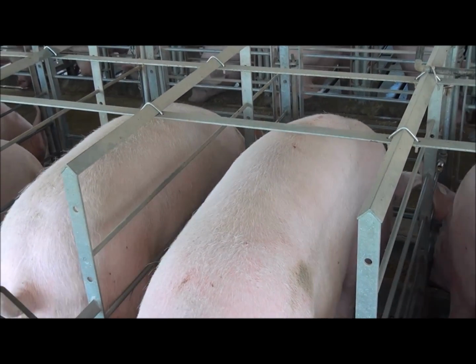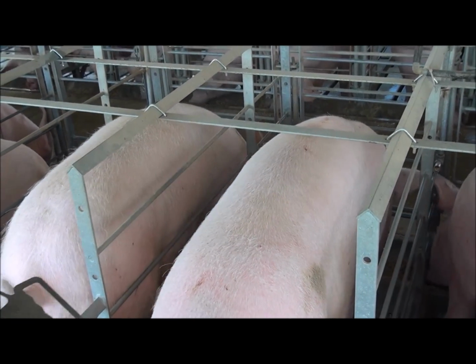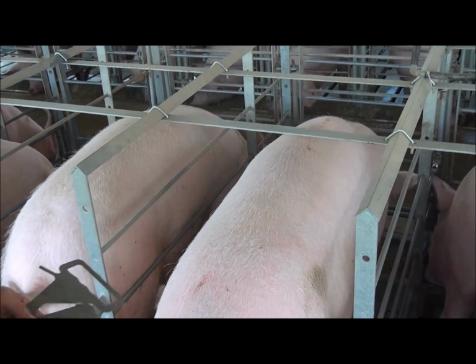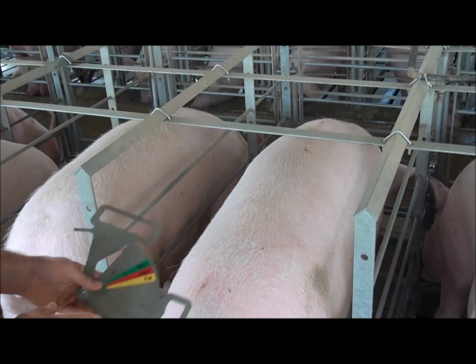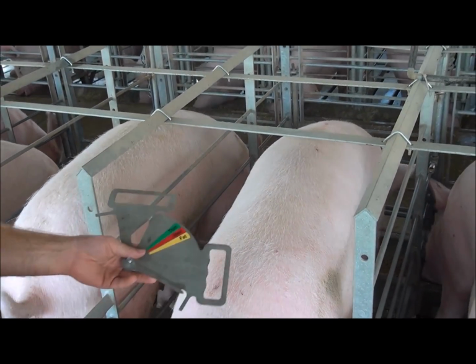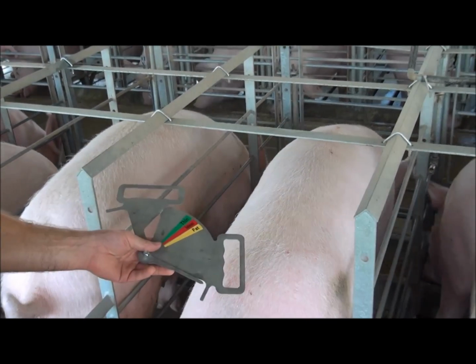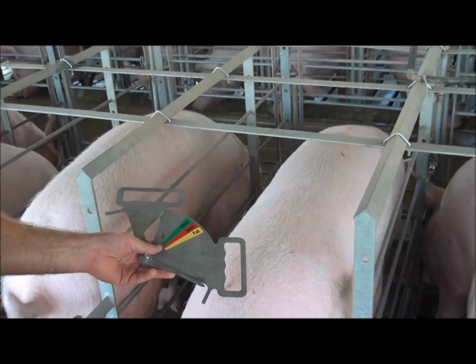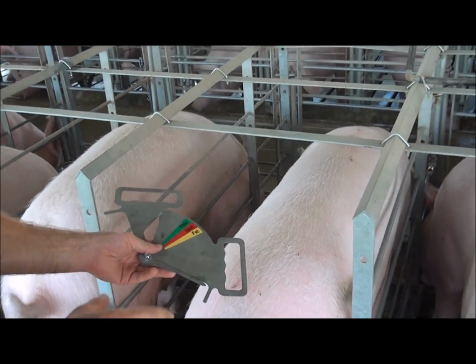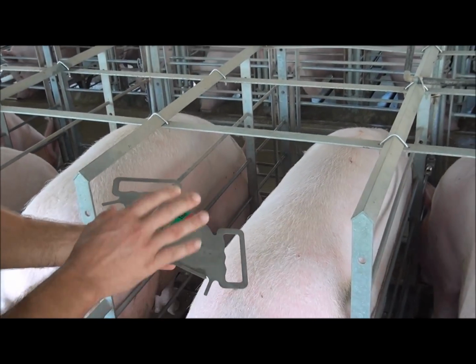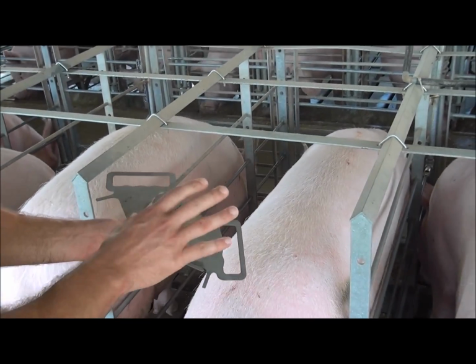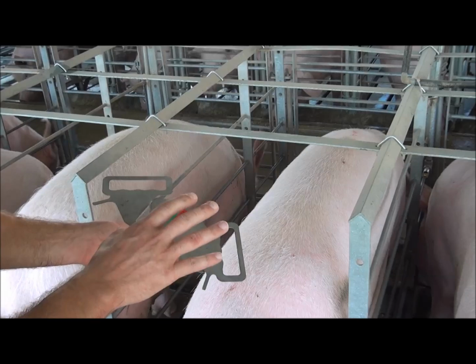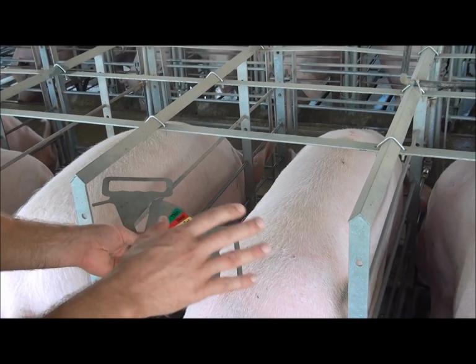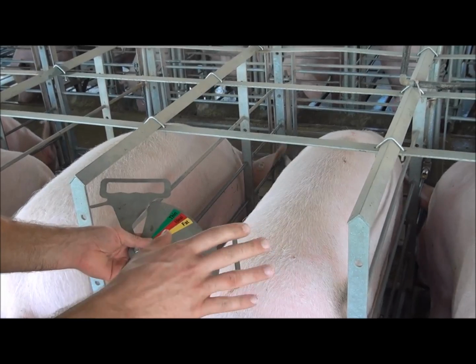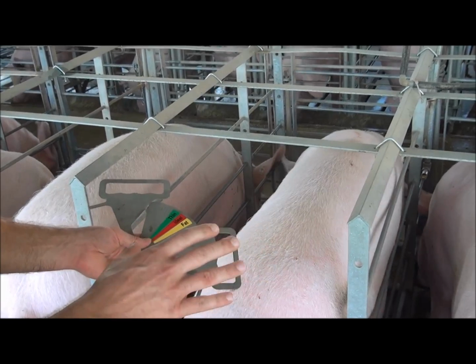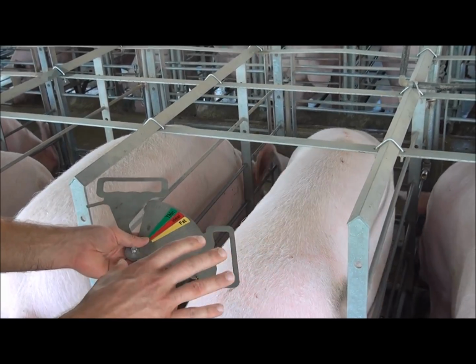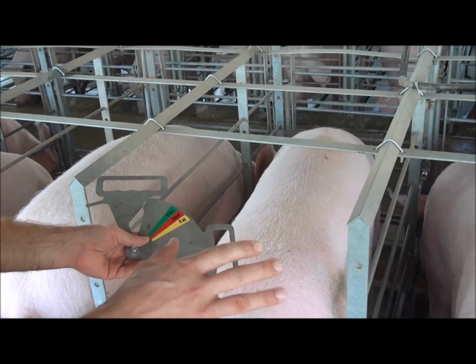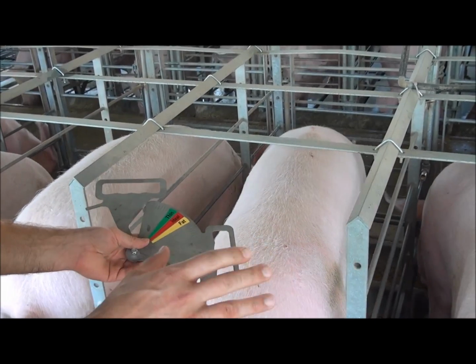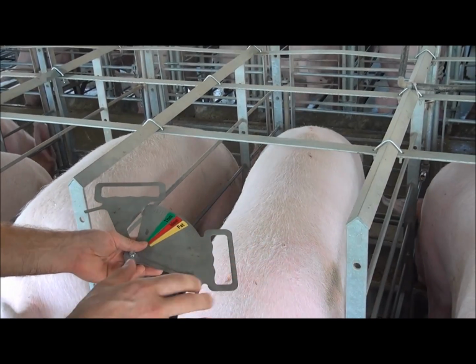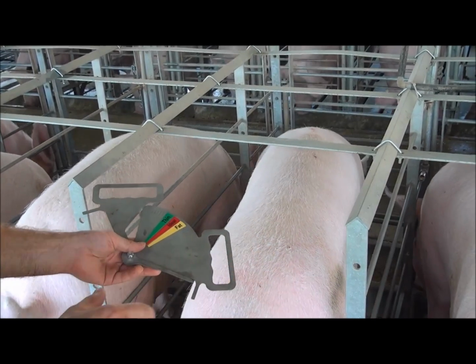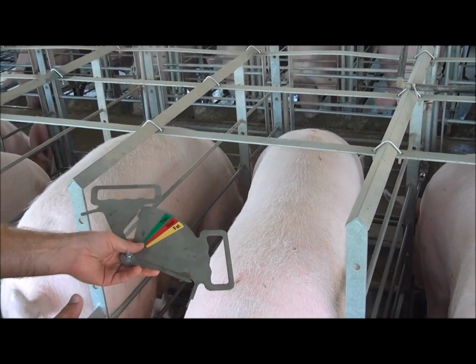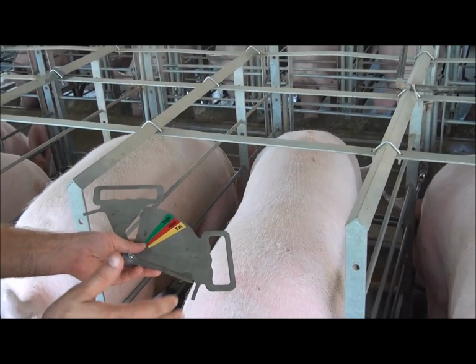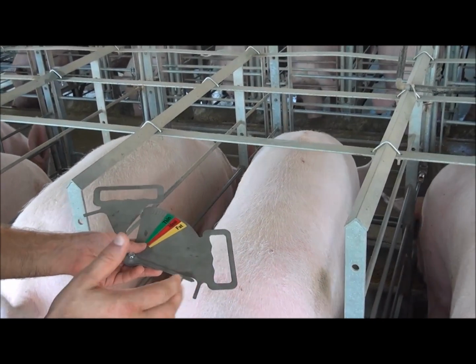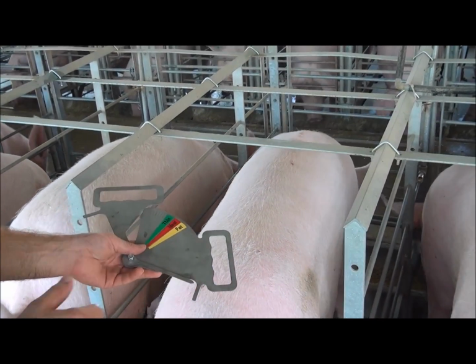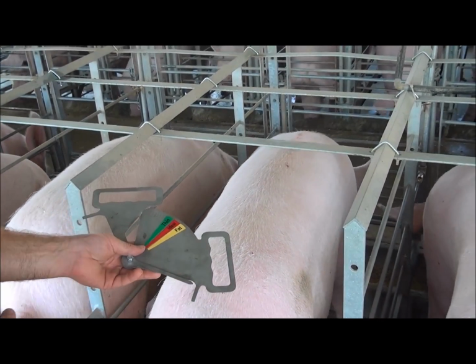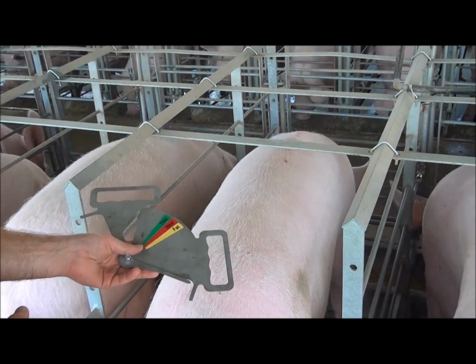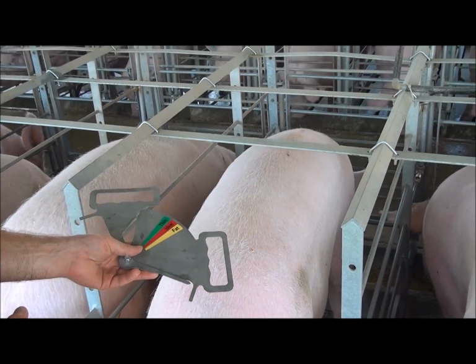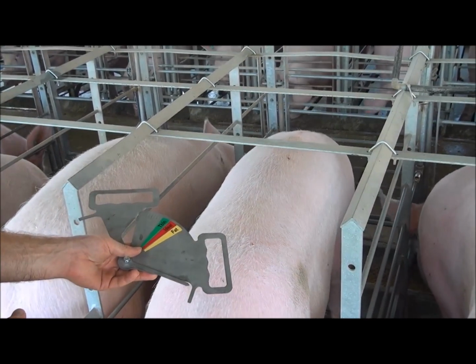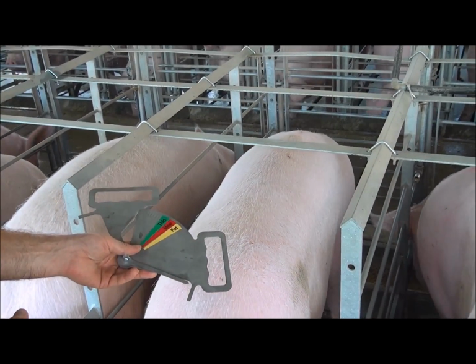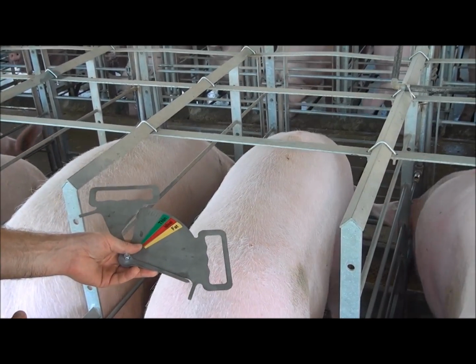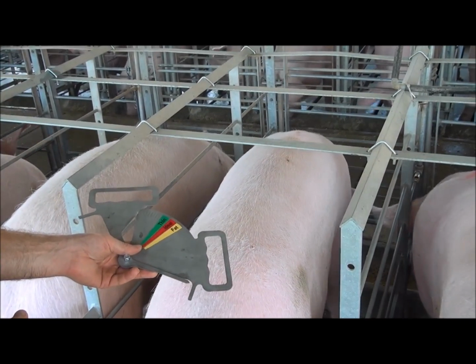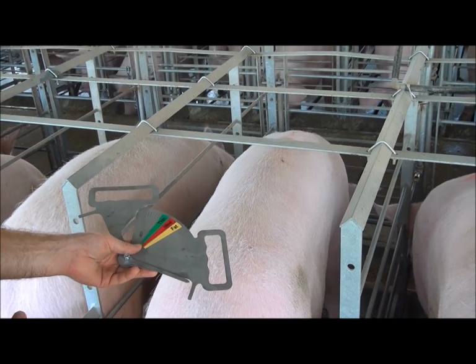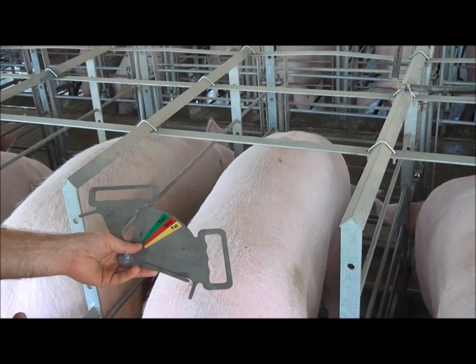Once you get going, you should be able to measure sows that are eating. You should be able to measure a sow in about five seconds.